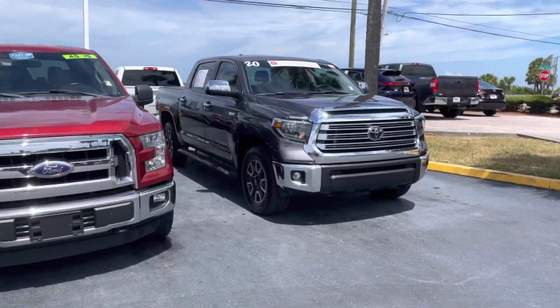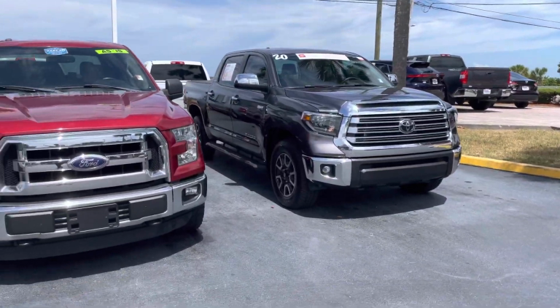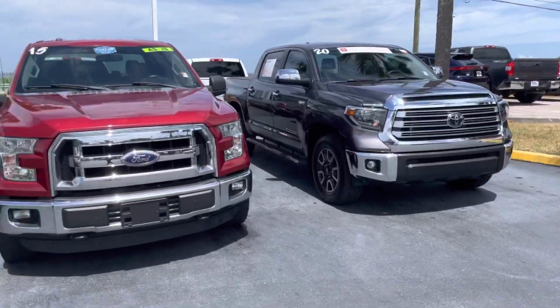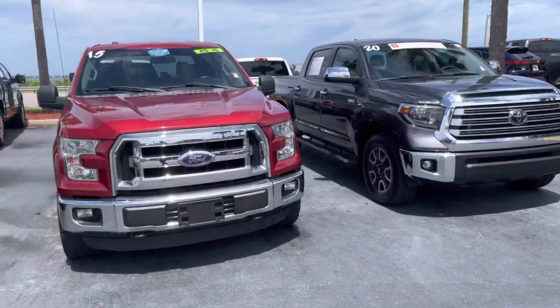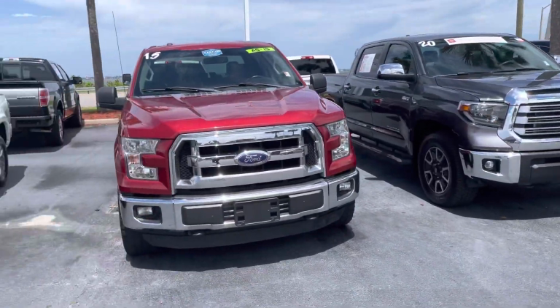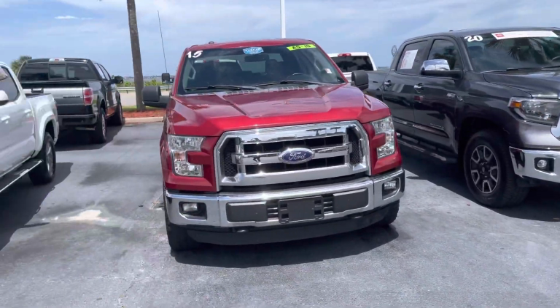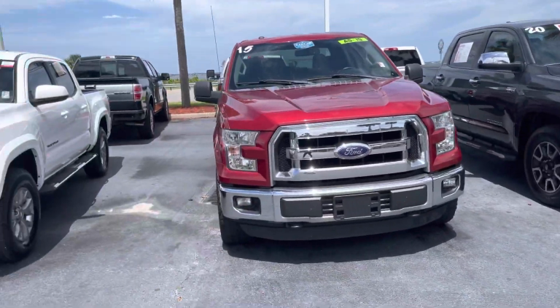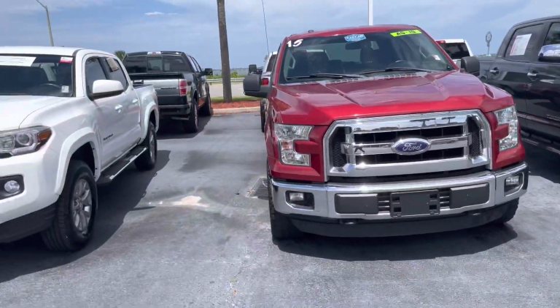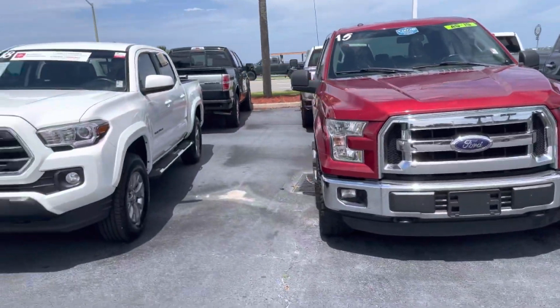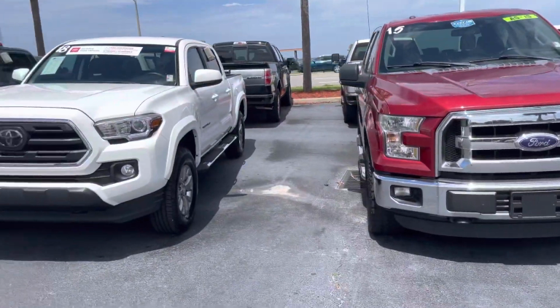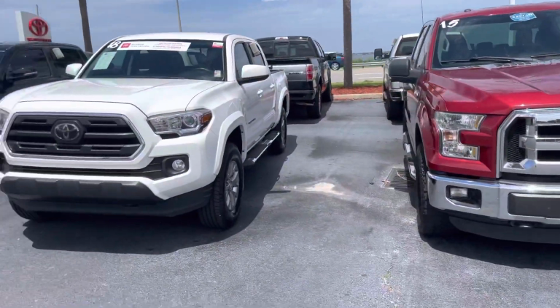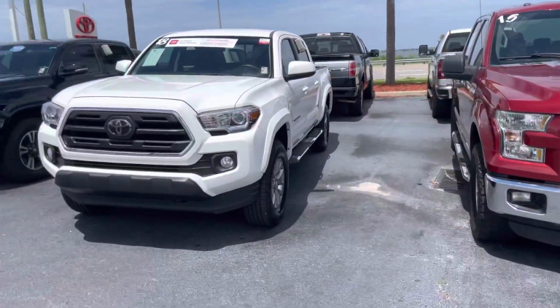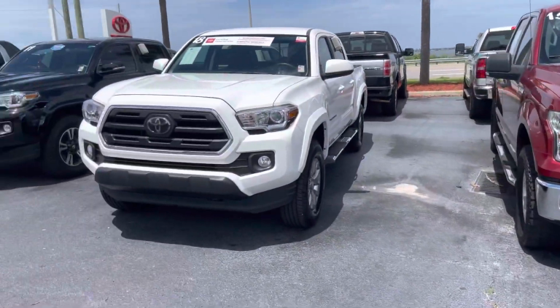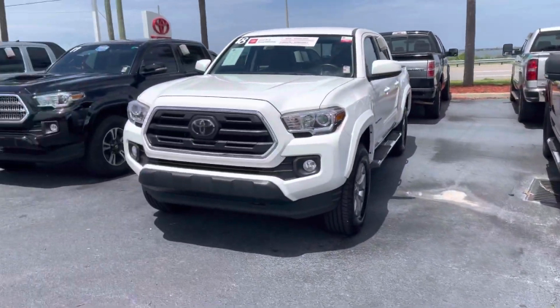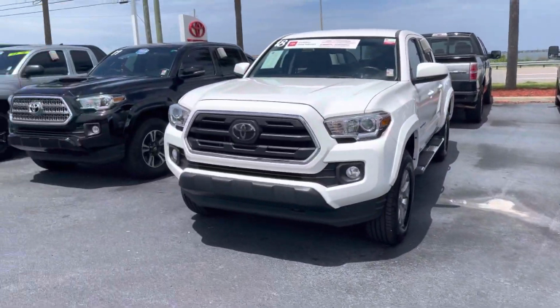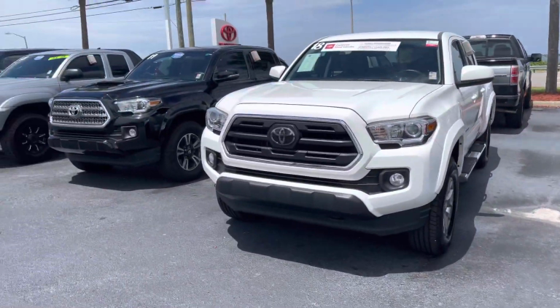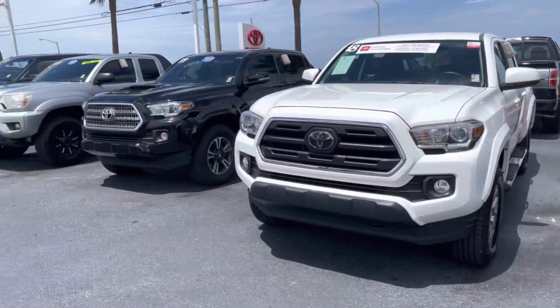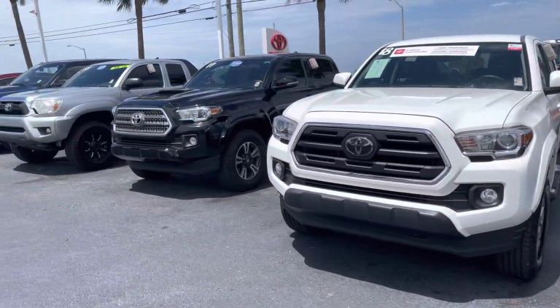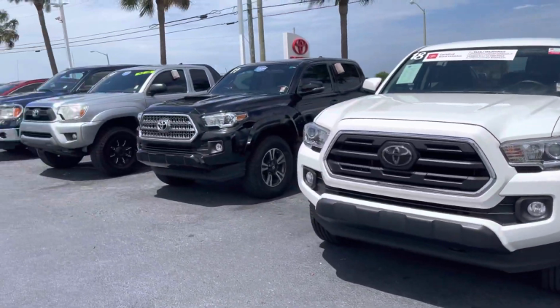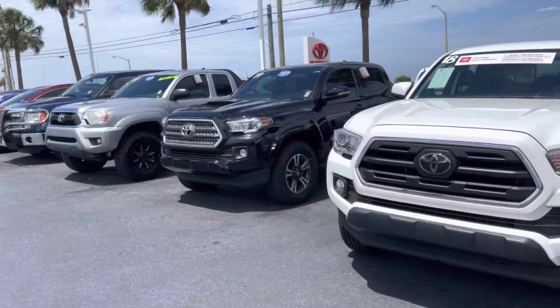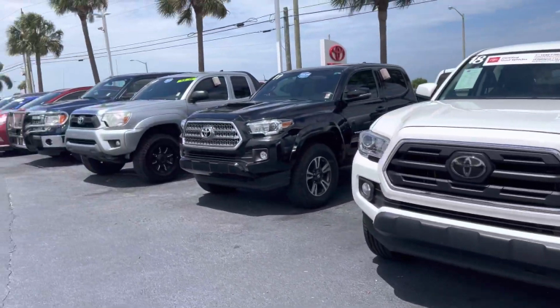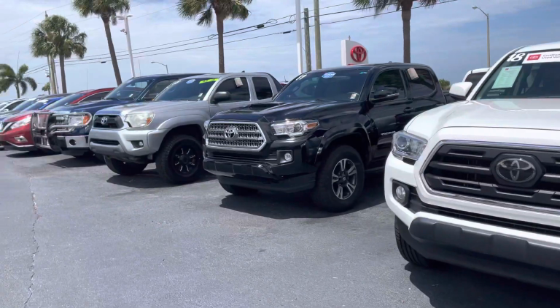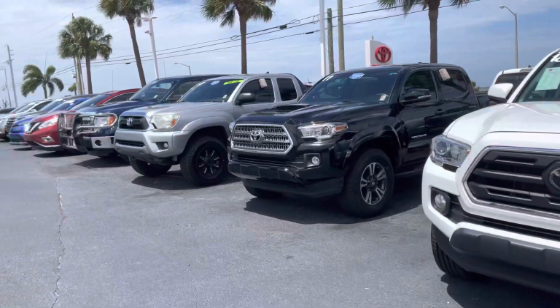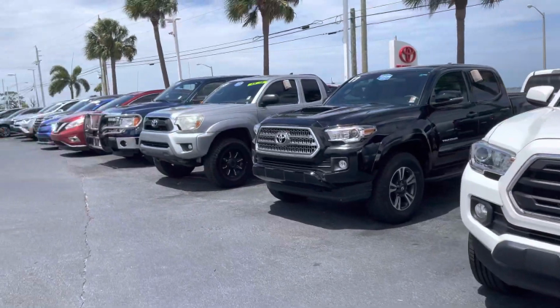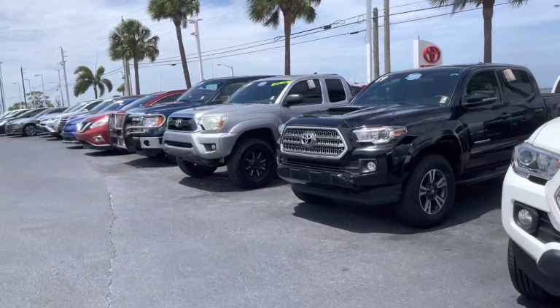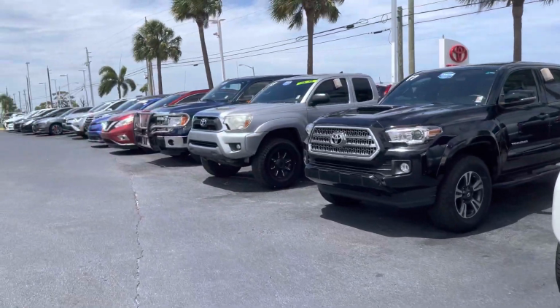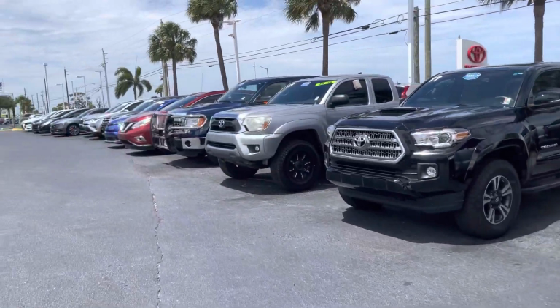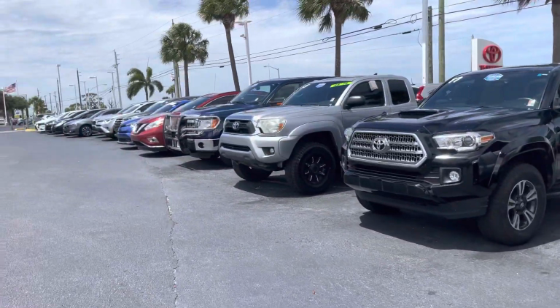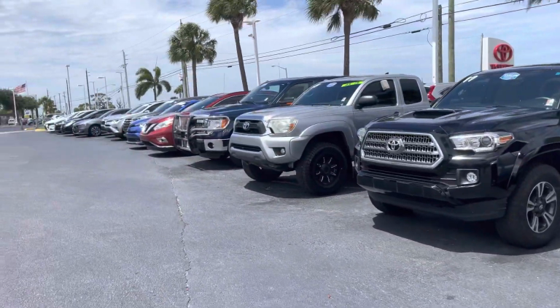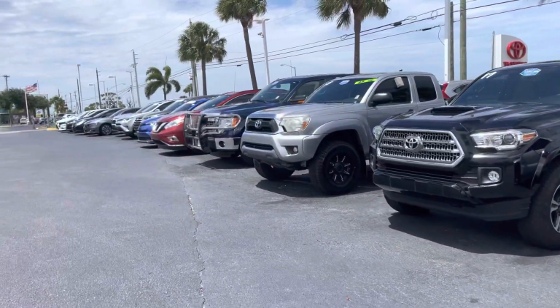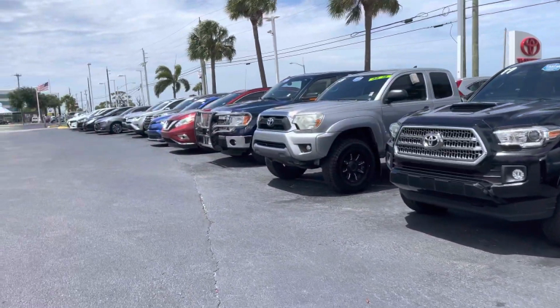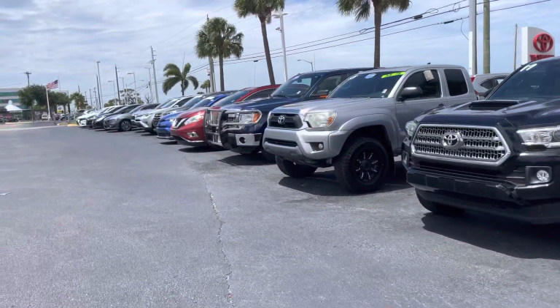I have trucks, SUVs, sedans, vans, hybrids, non-hybrids, and even some coupes available.